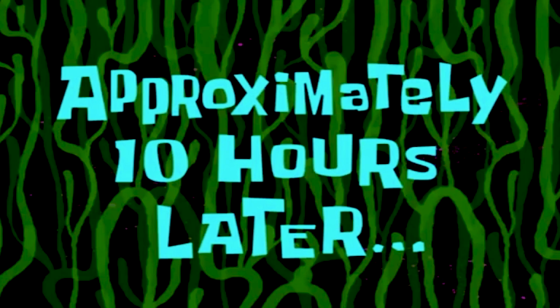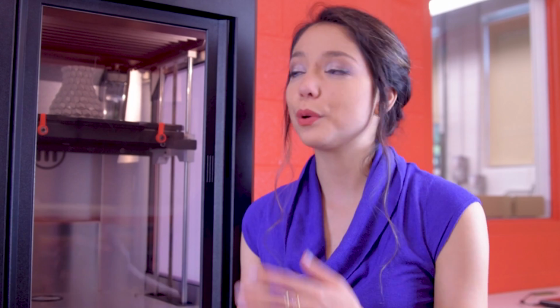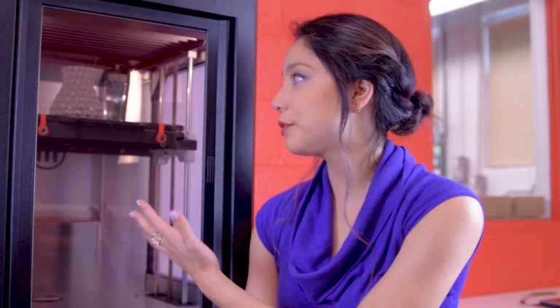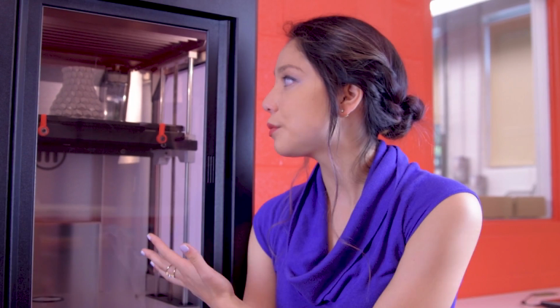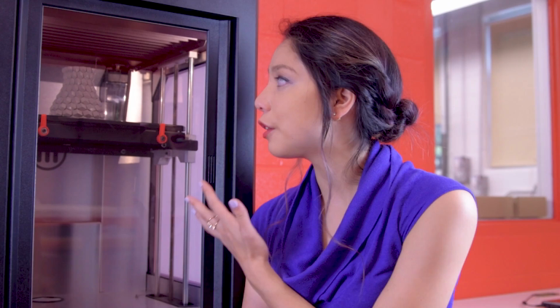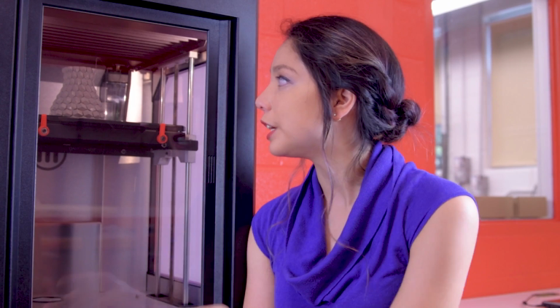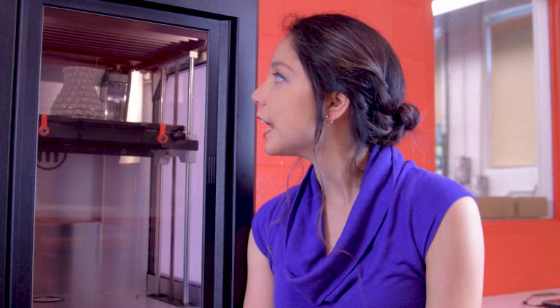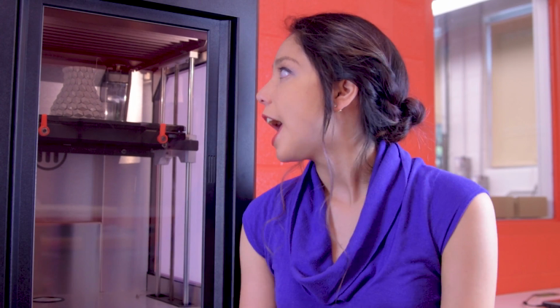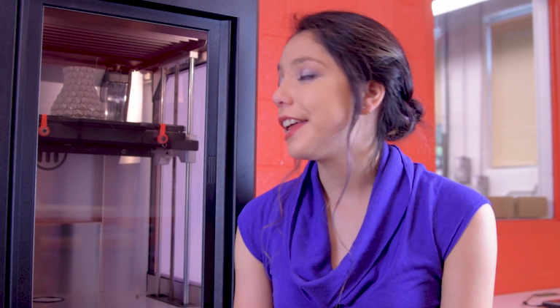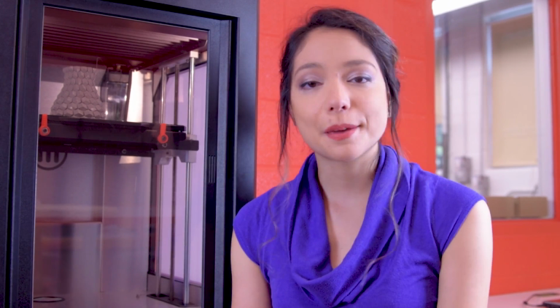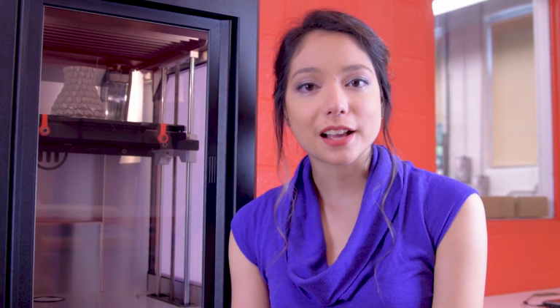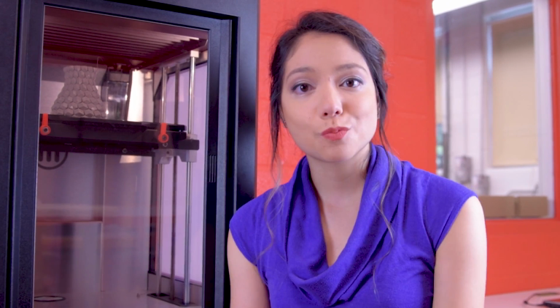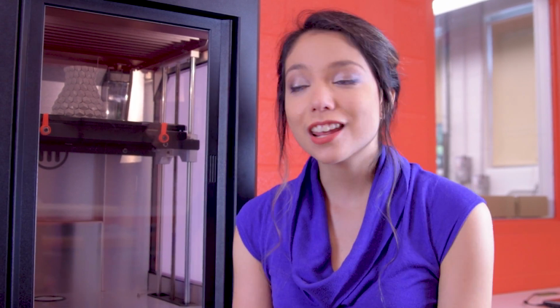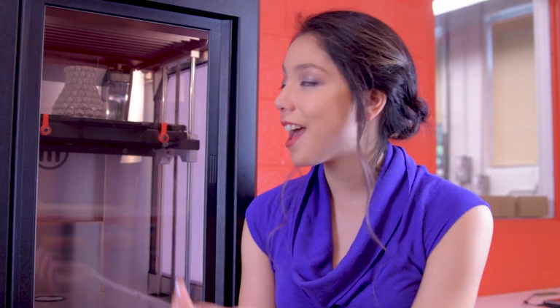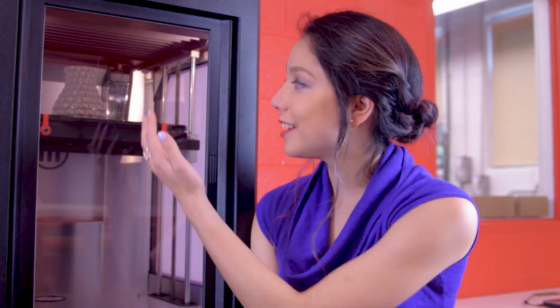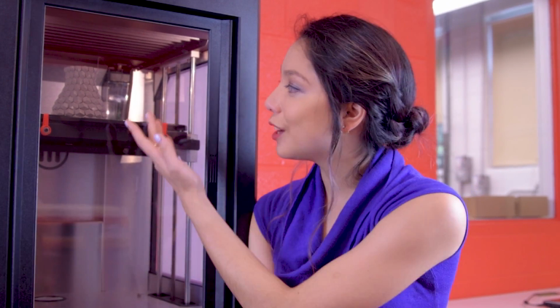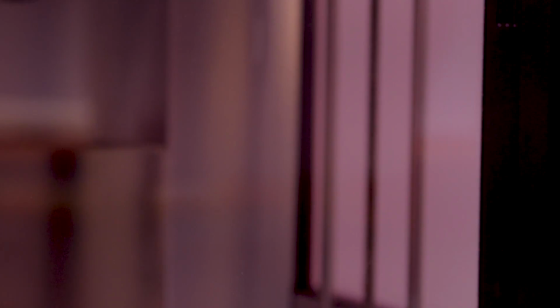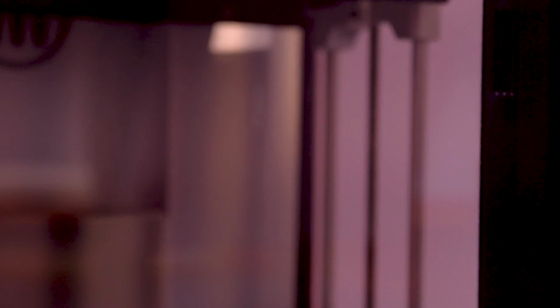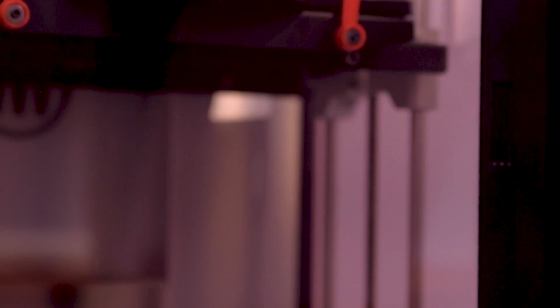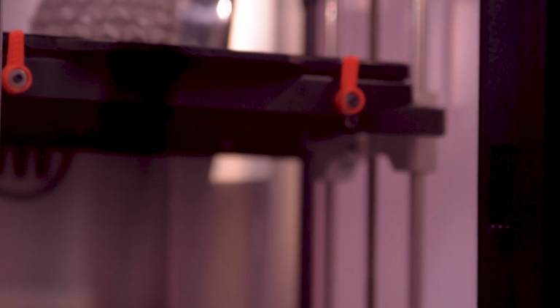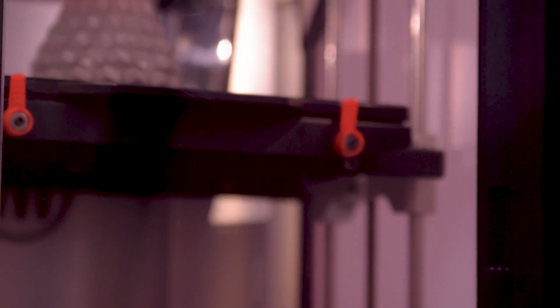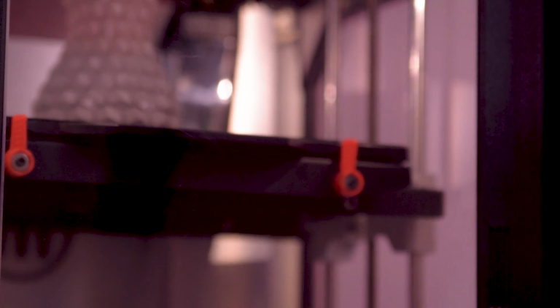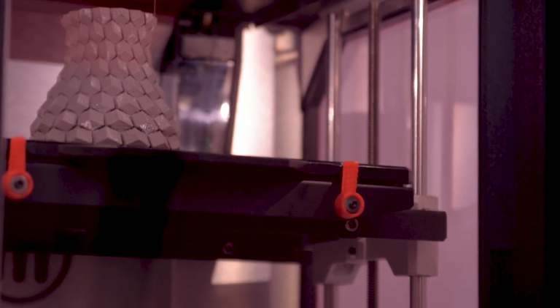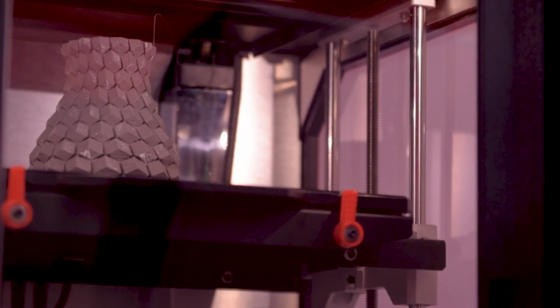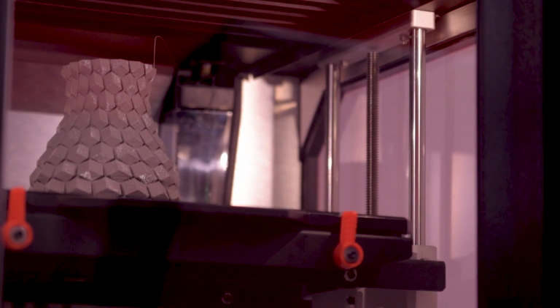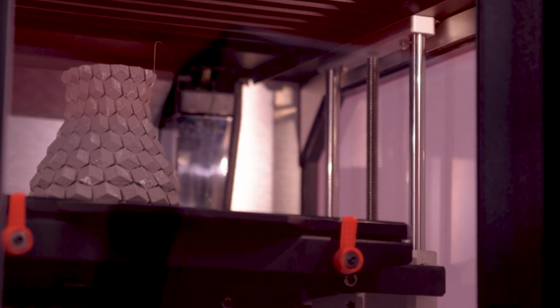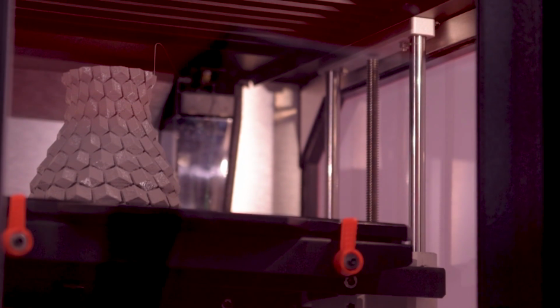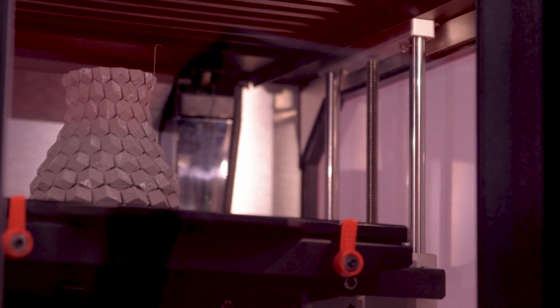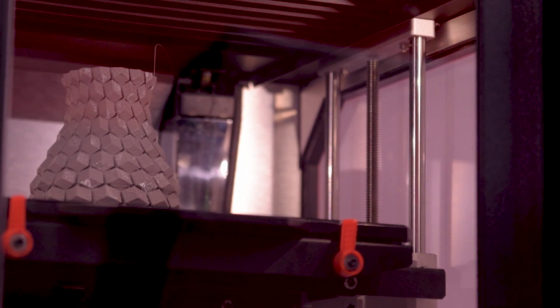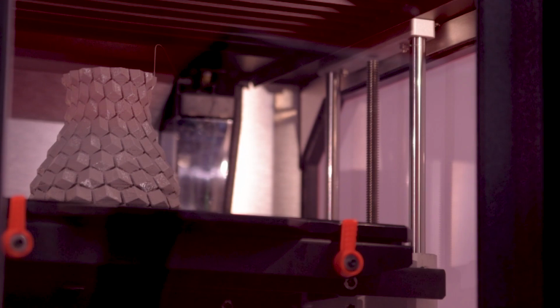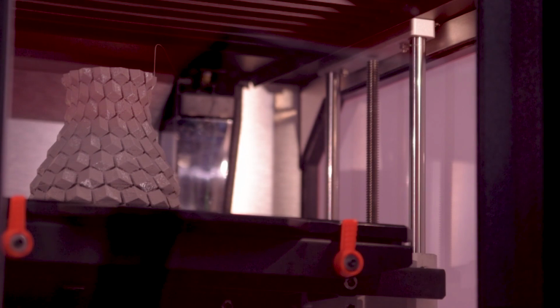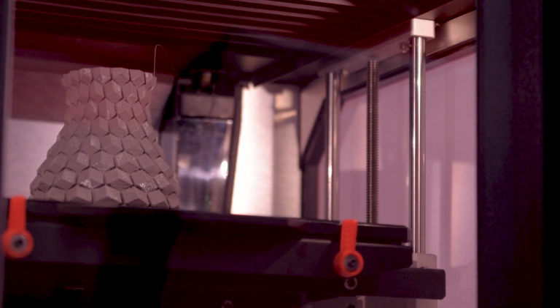We left this running overnight and came back this morning — and here it is. So now we just need to remove the part from the printer.